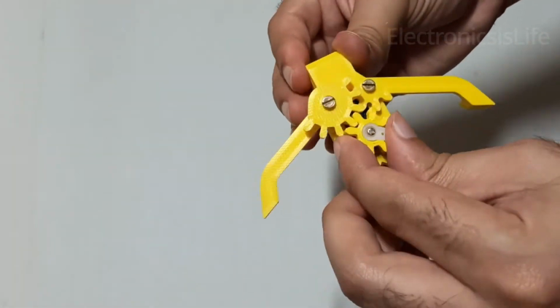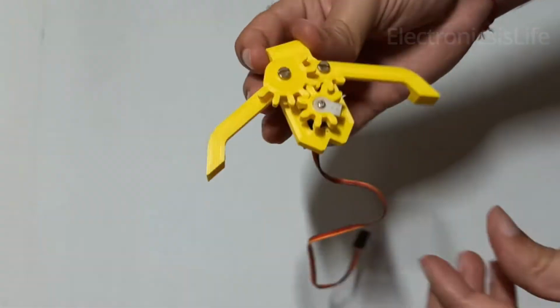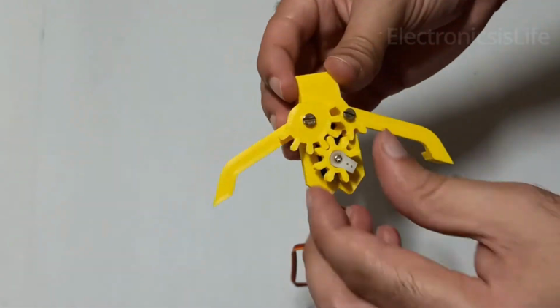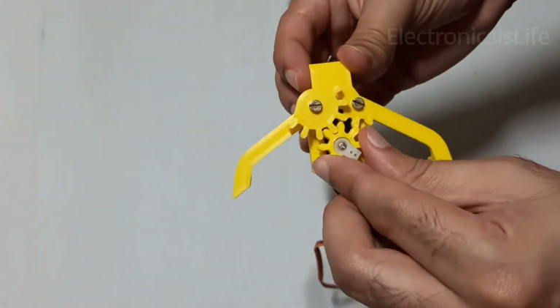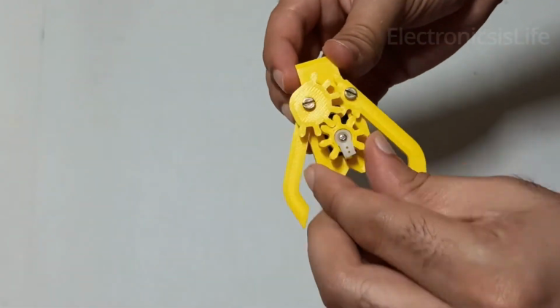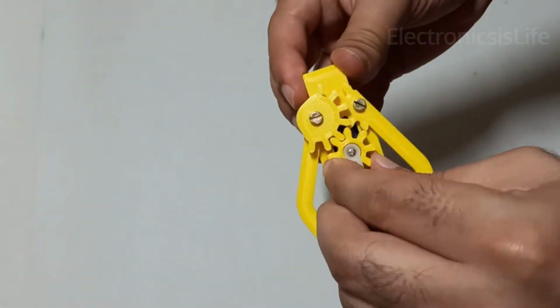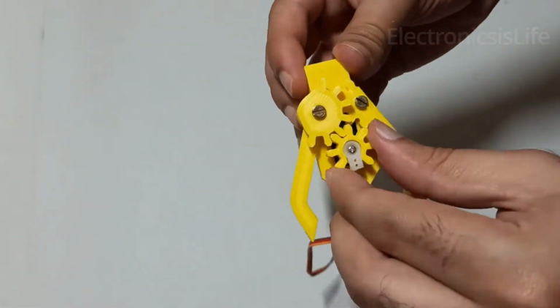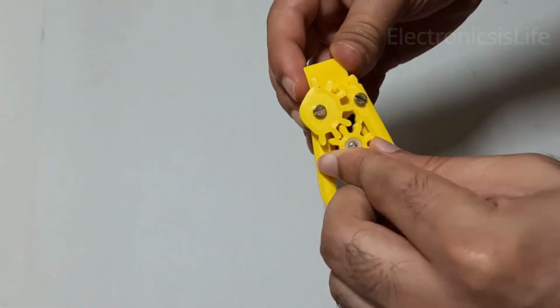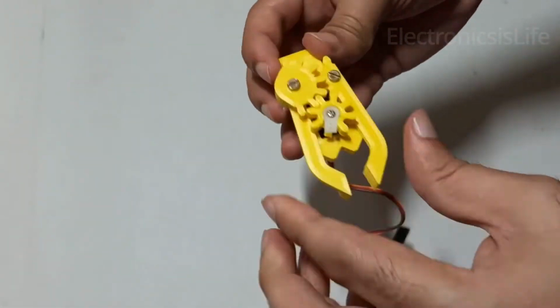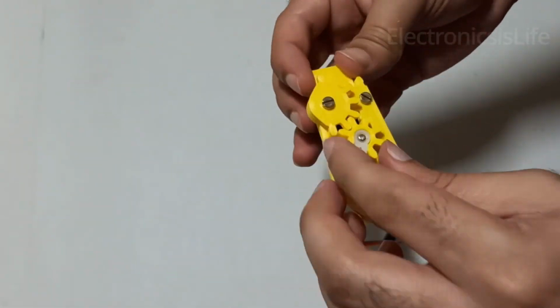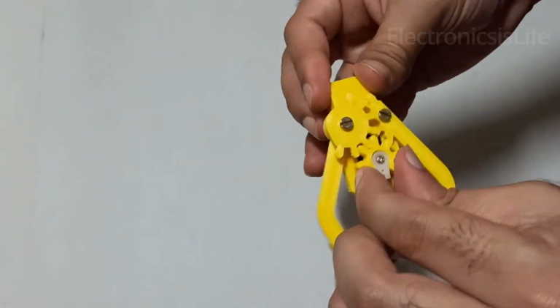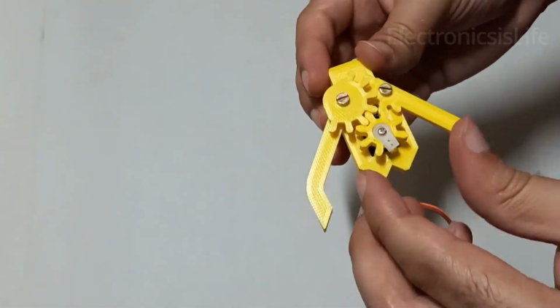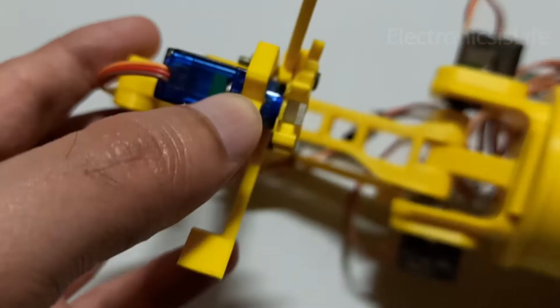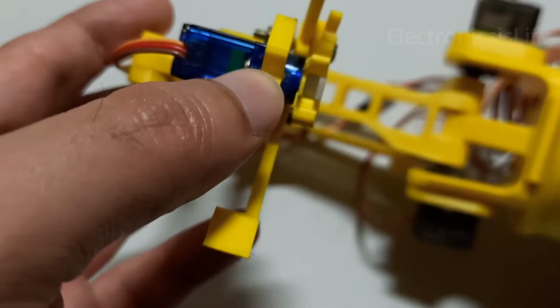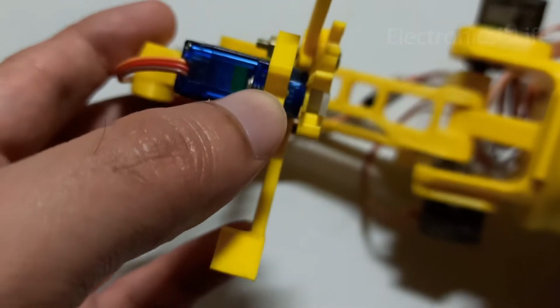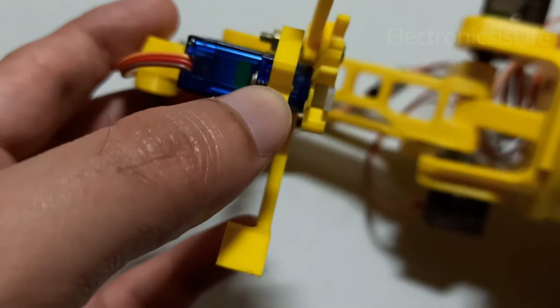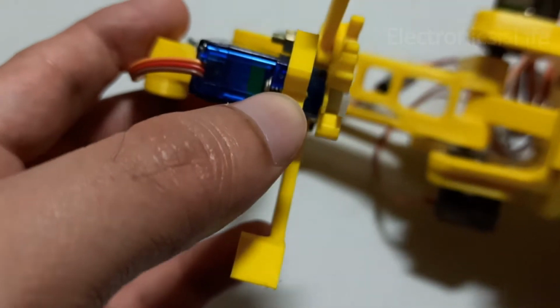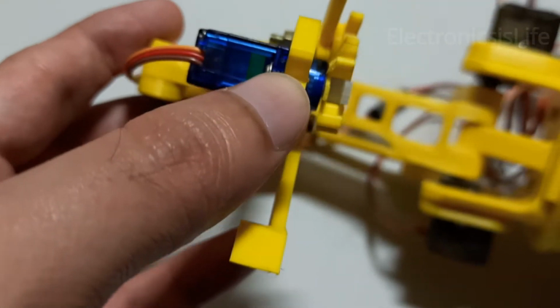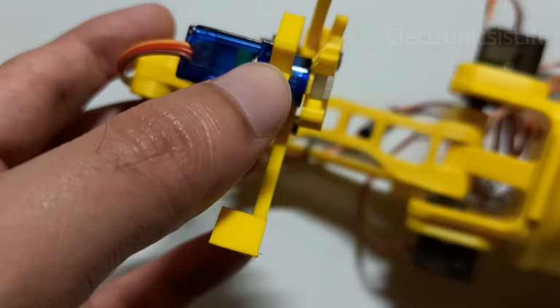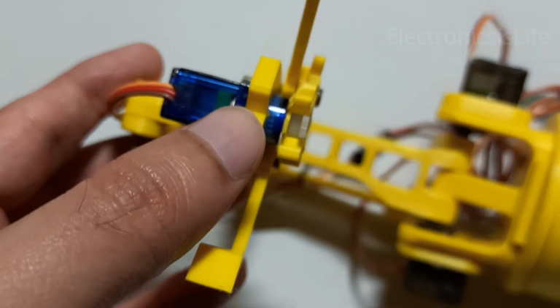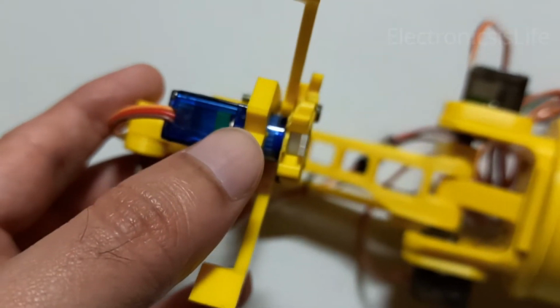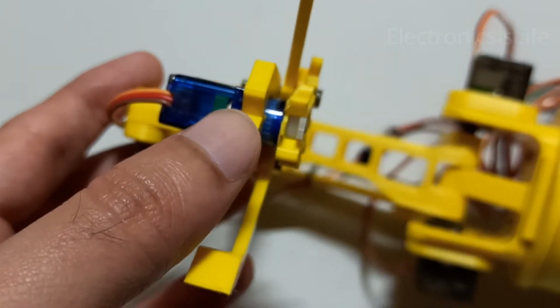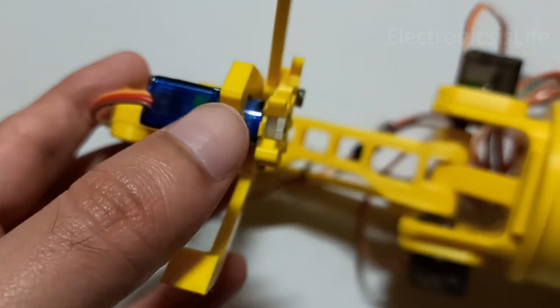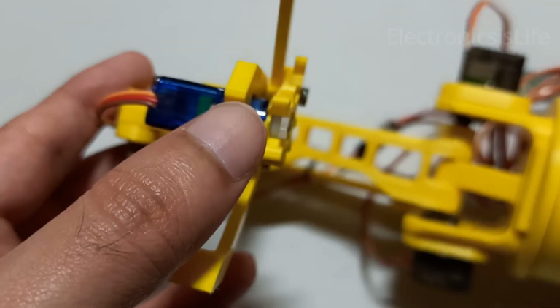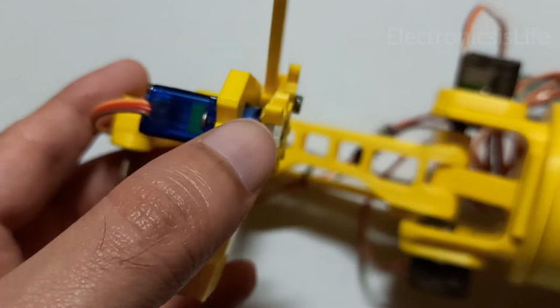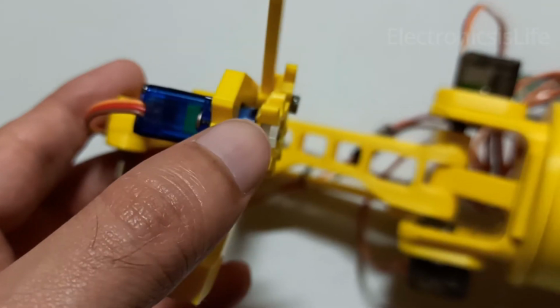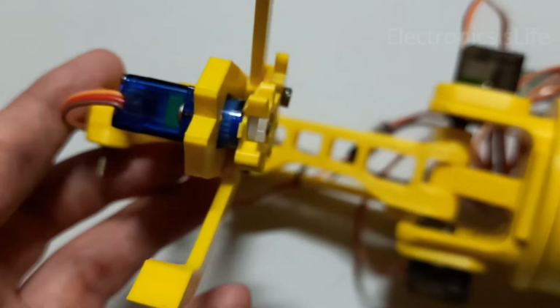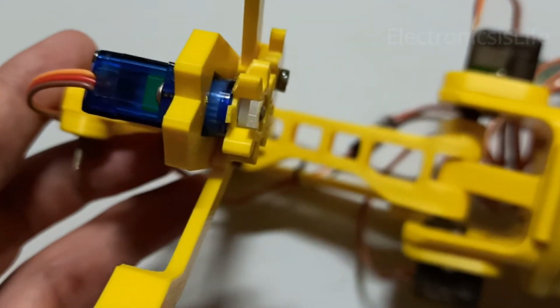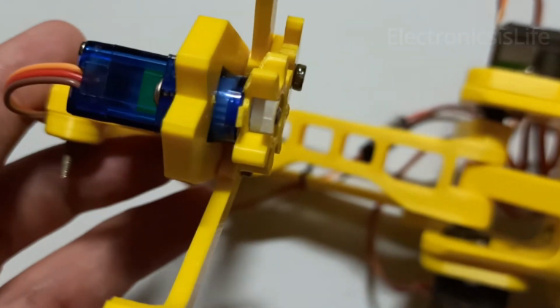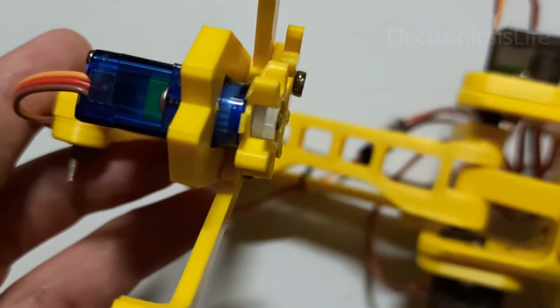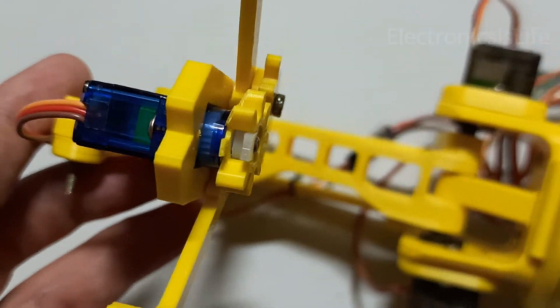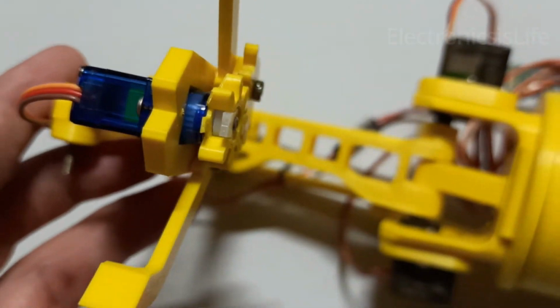Sometimes the gripper was not closing properly, so you might need to cut the gear like this.